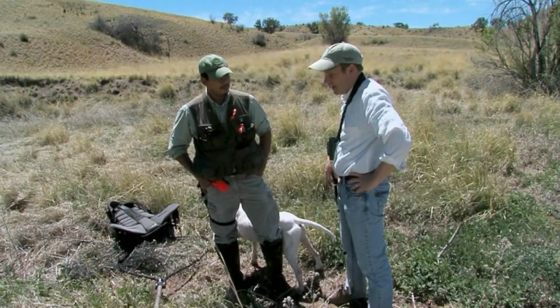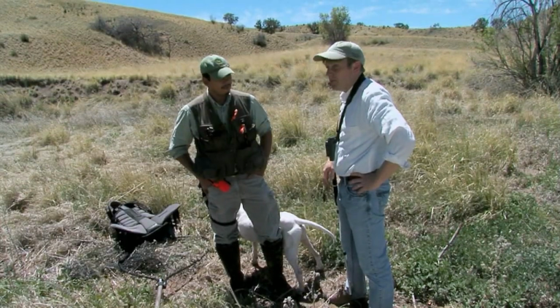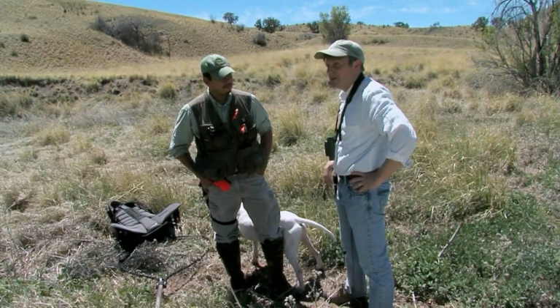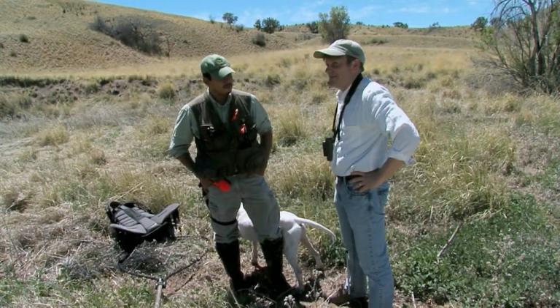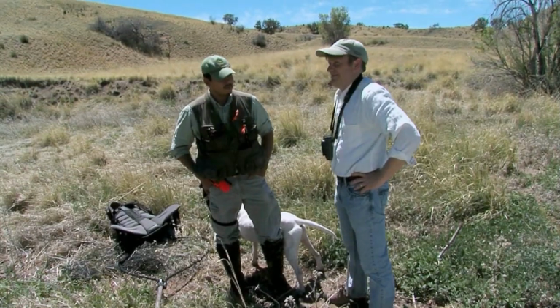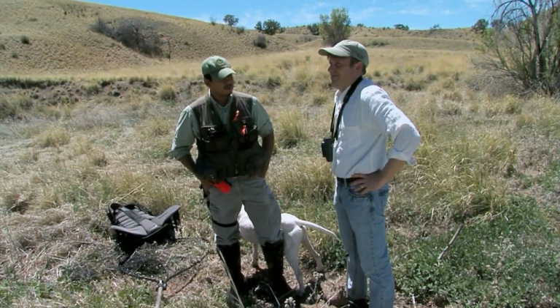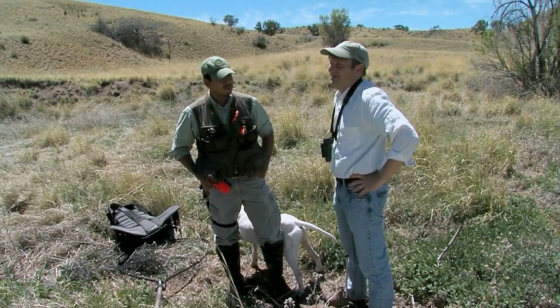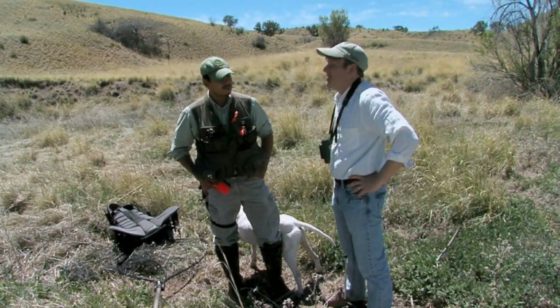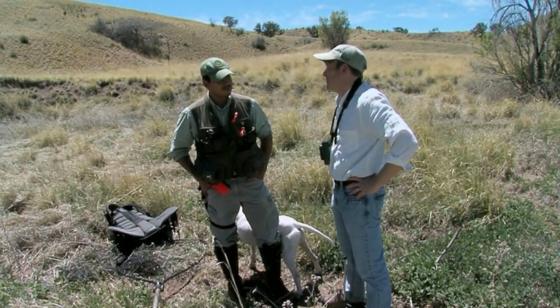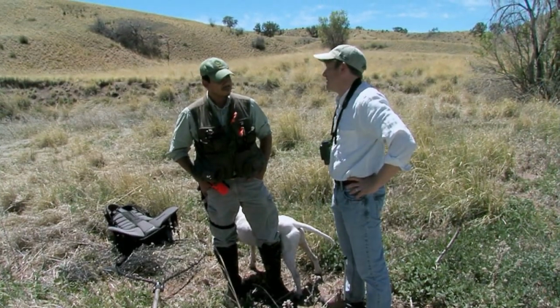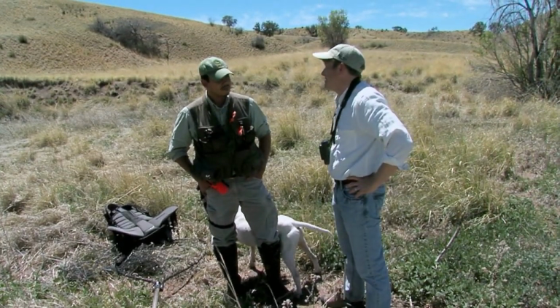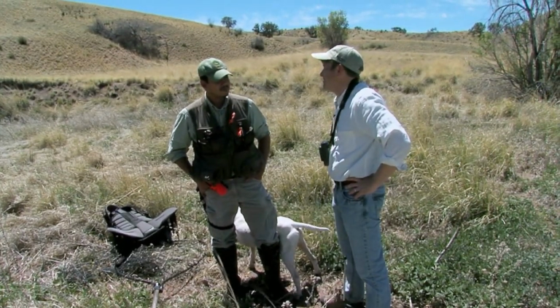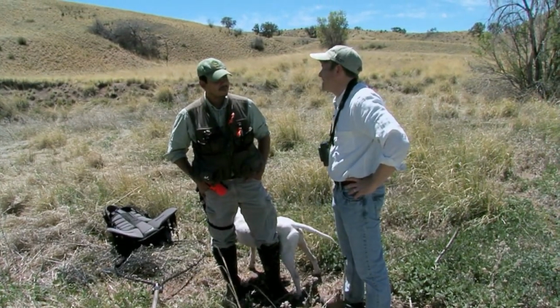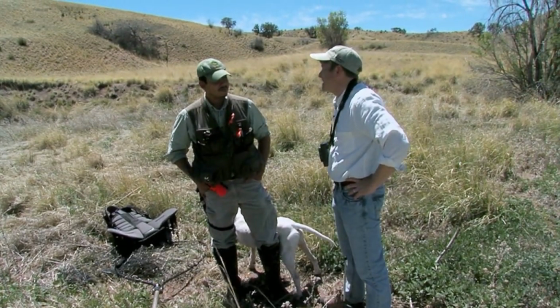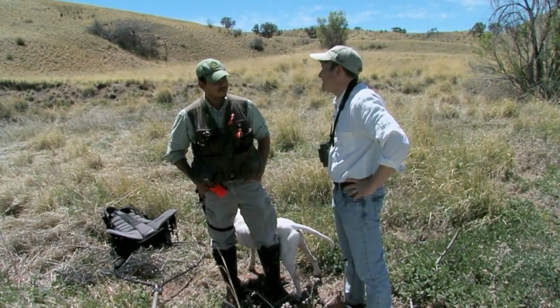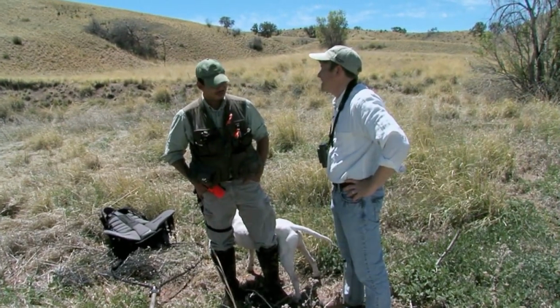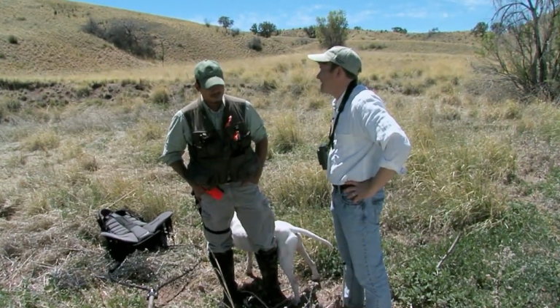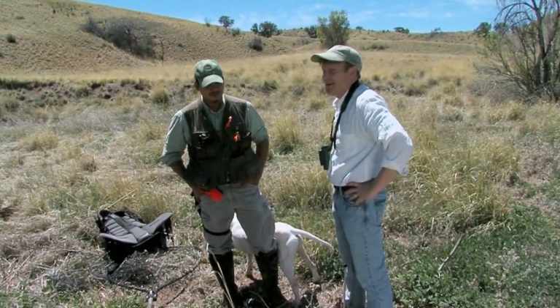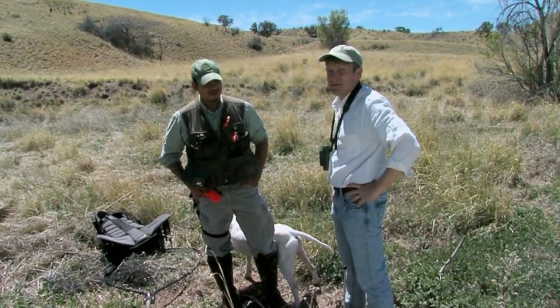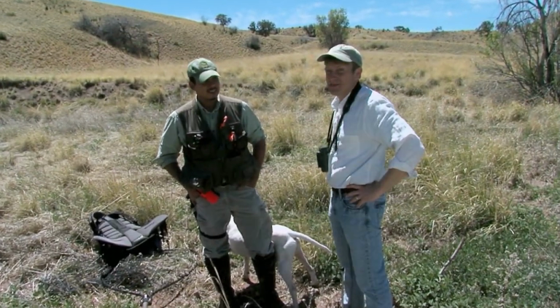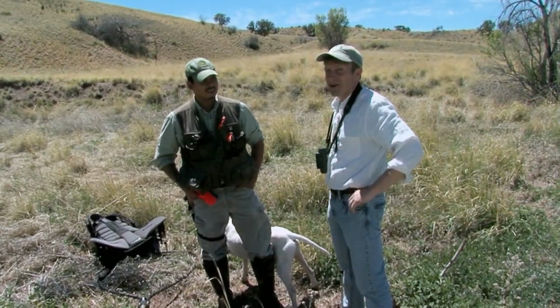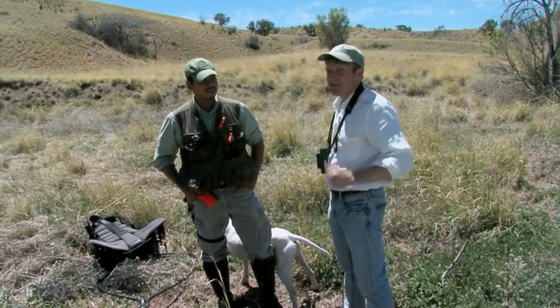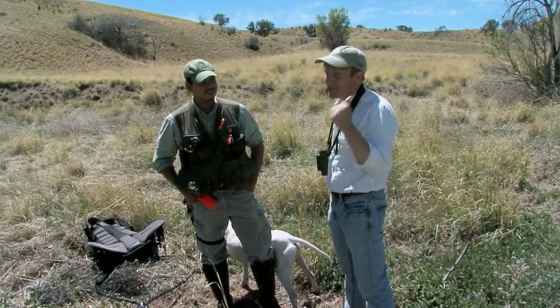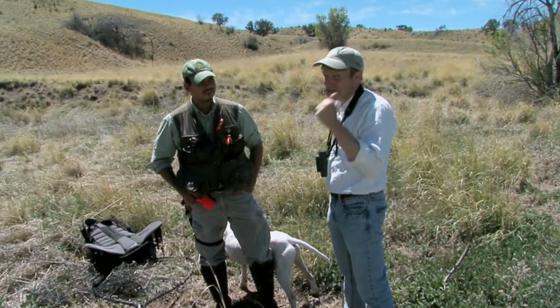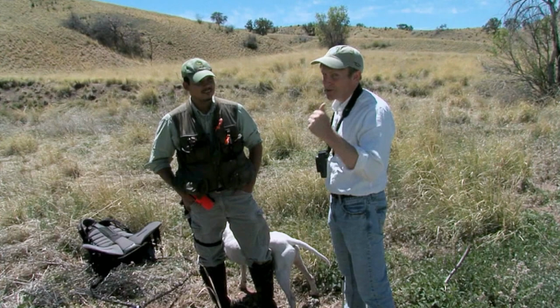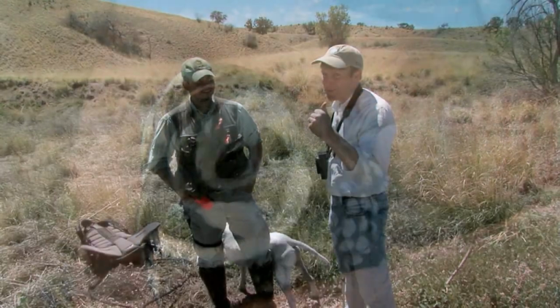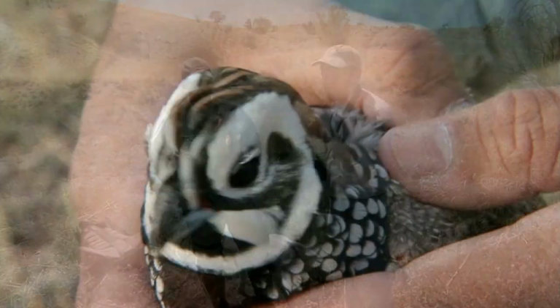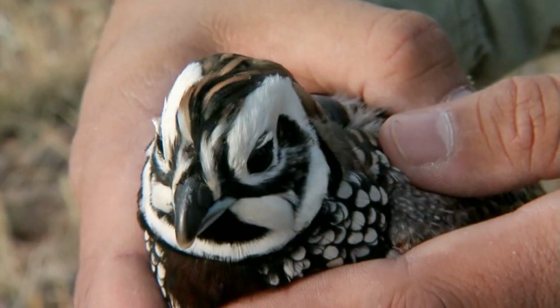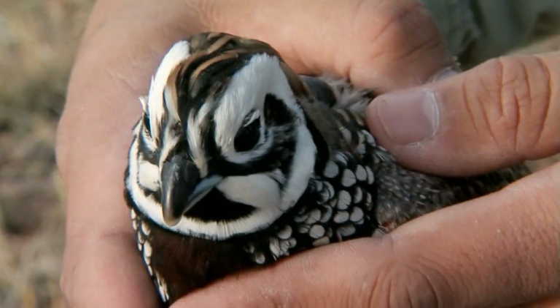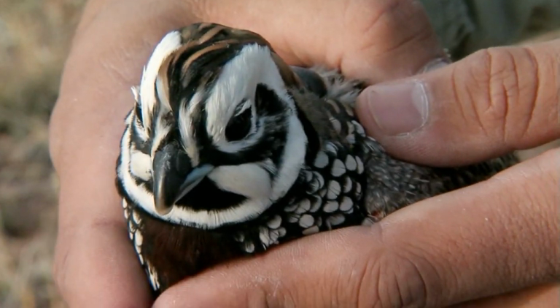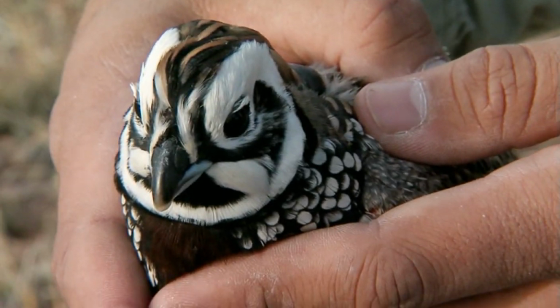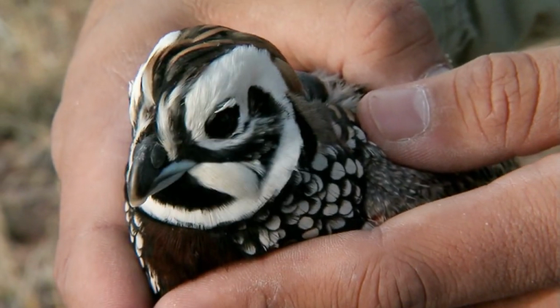Yeah, and see where these birds came from. We'll keep looking, but we saw a Montezuma quail. Very awesome.